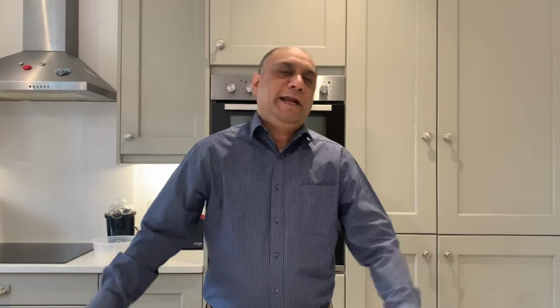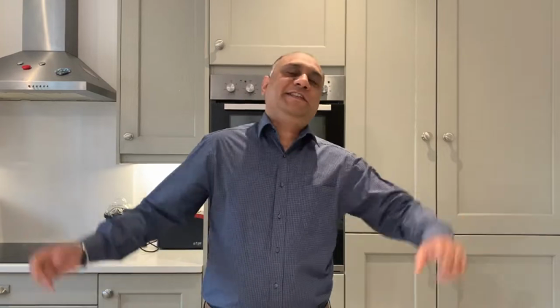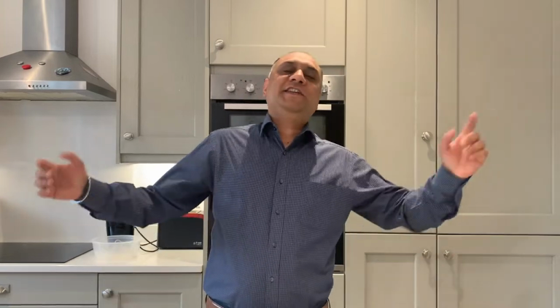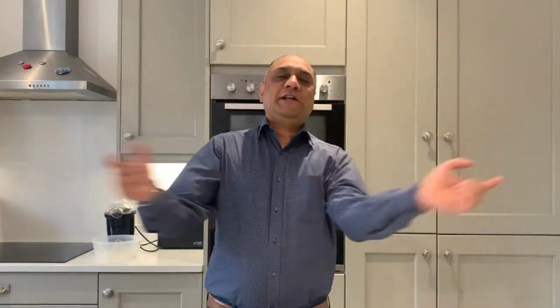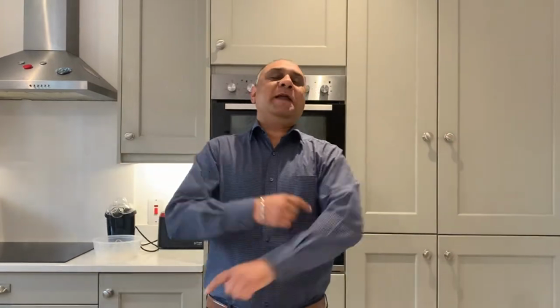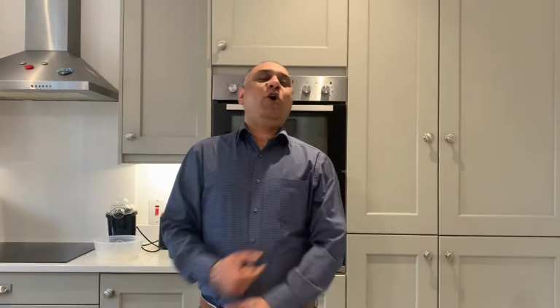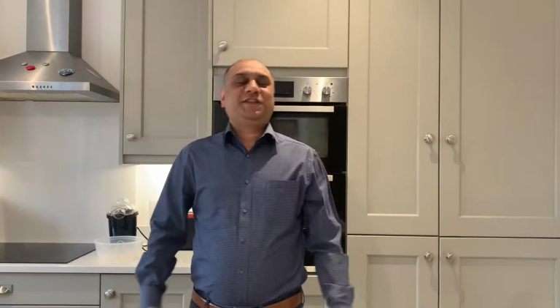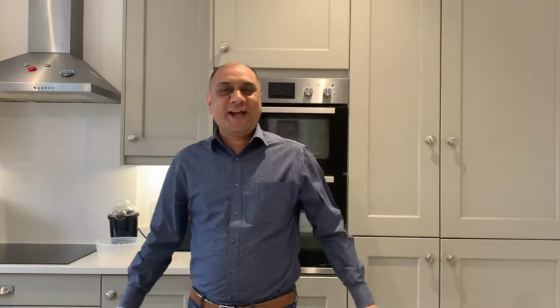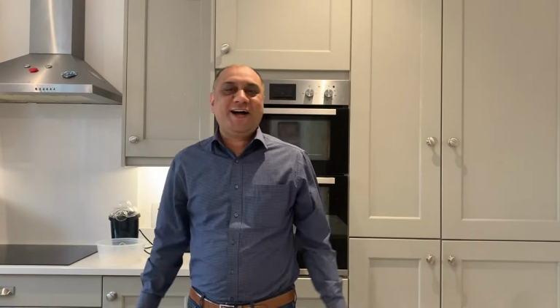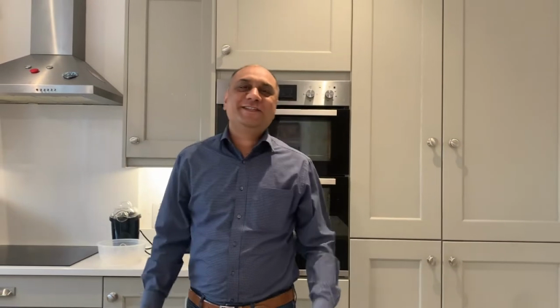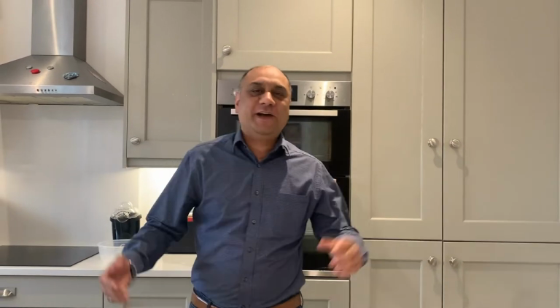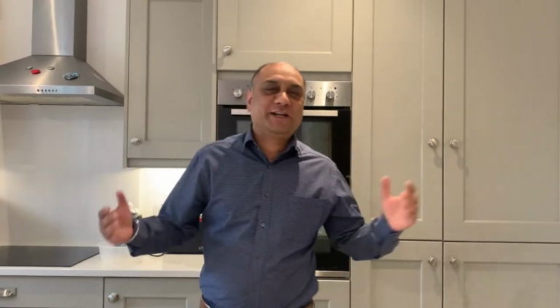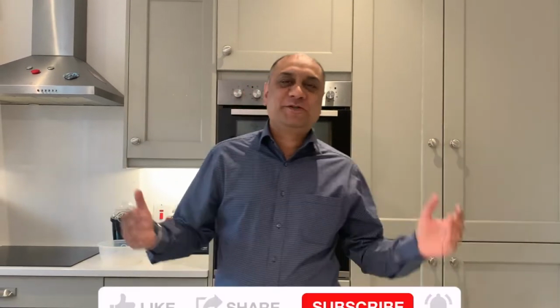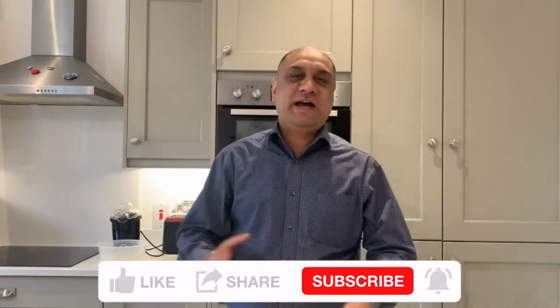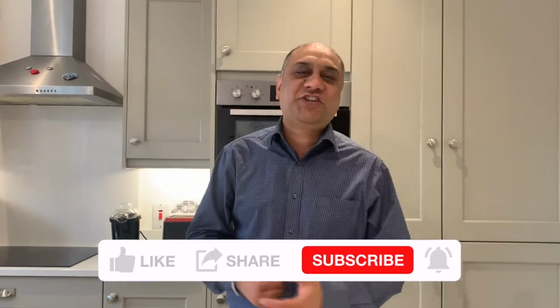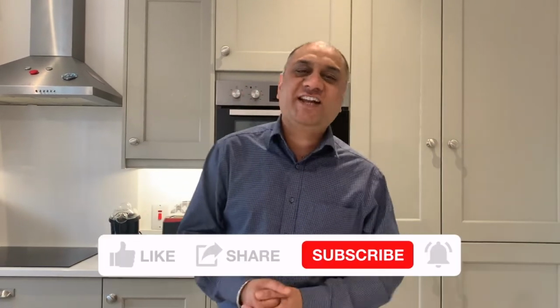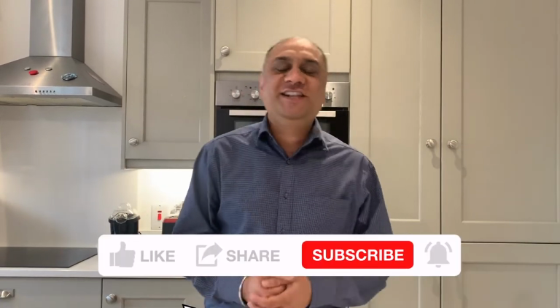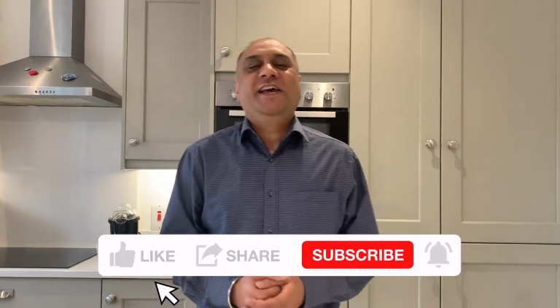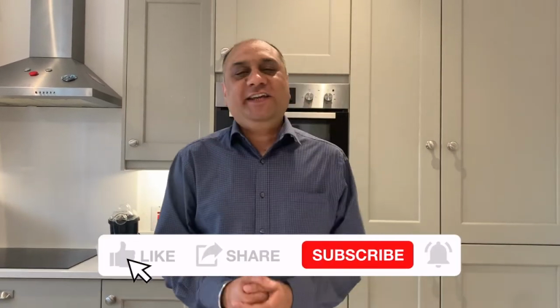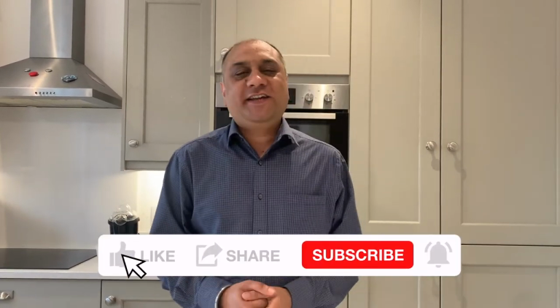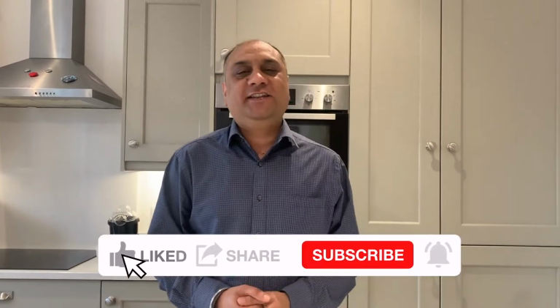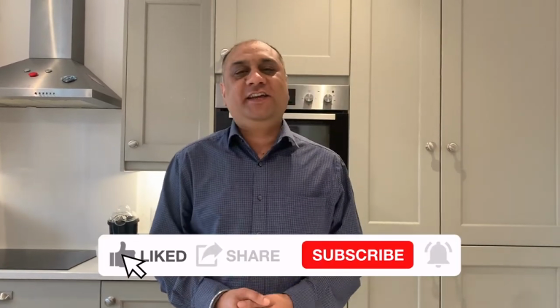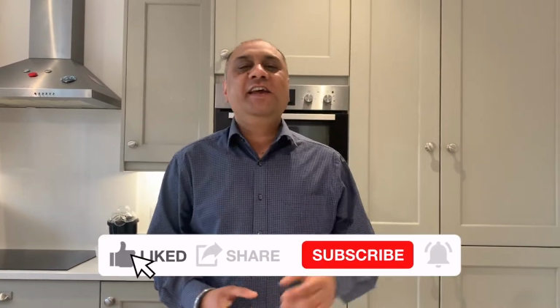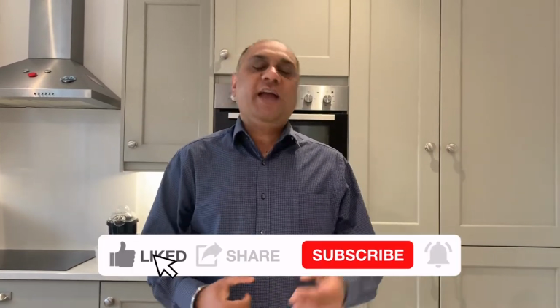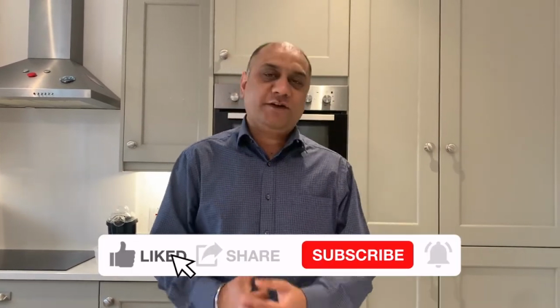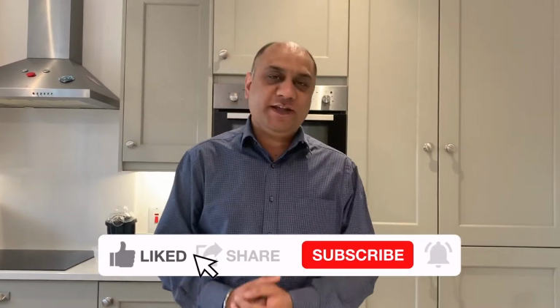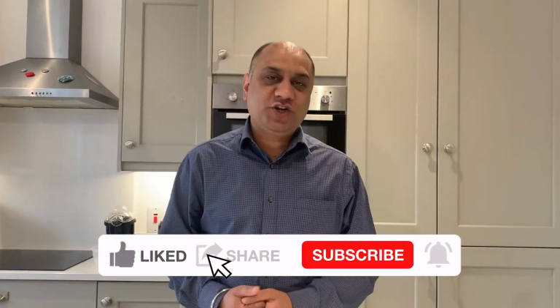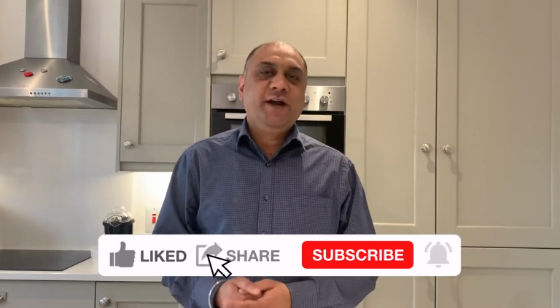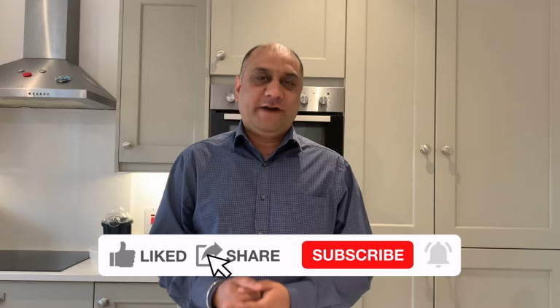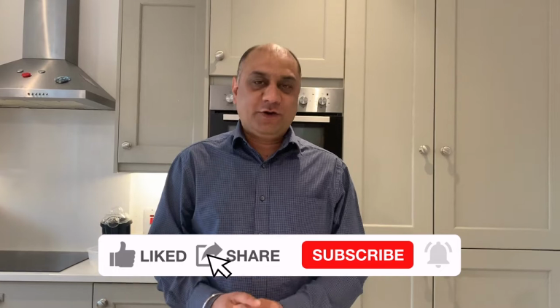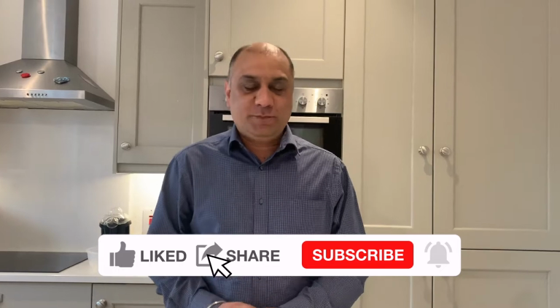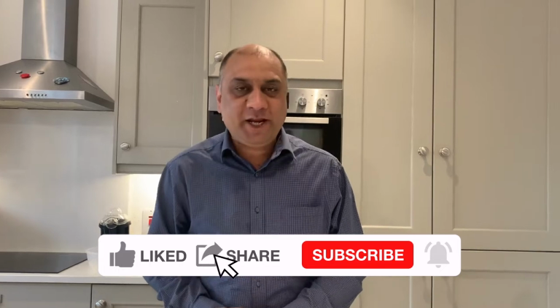Ladies and gentlemen, boys and girls, welcome to my channel: eat healthy, get rich, drink good beer.